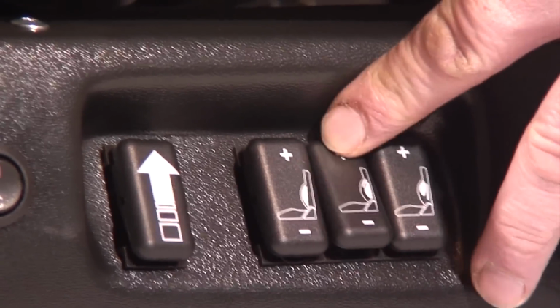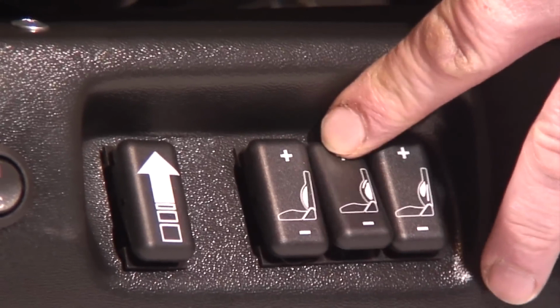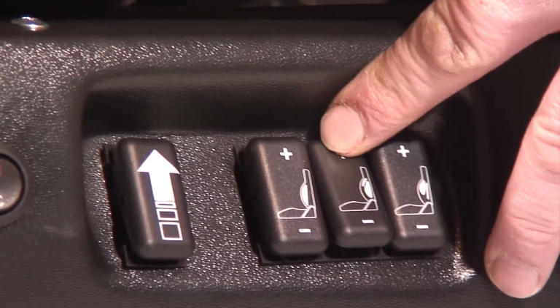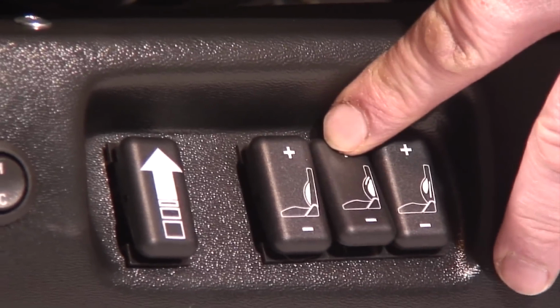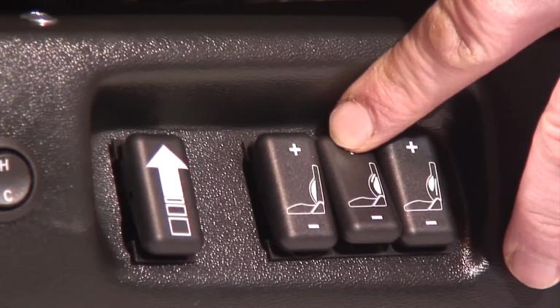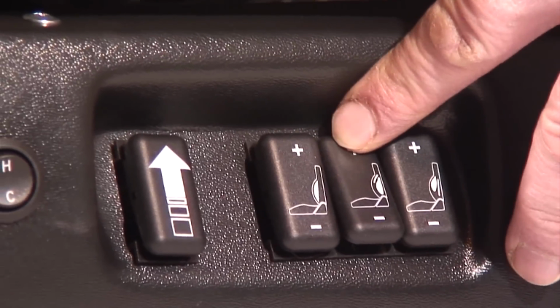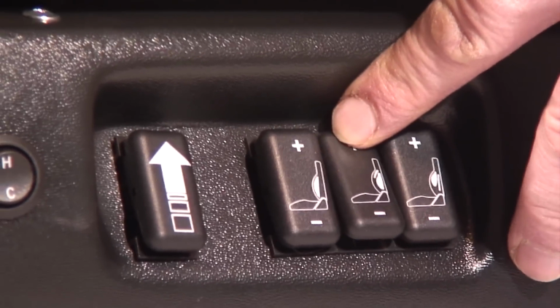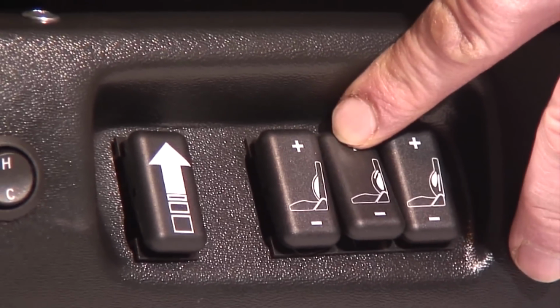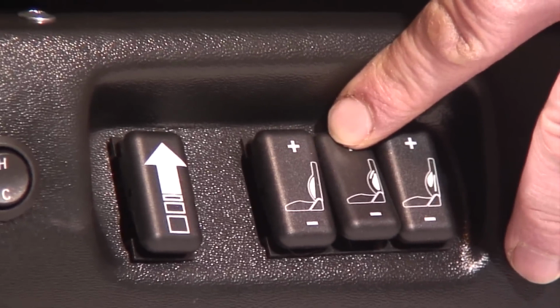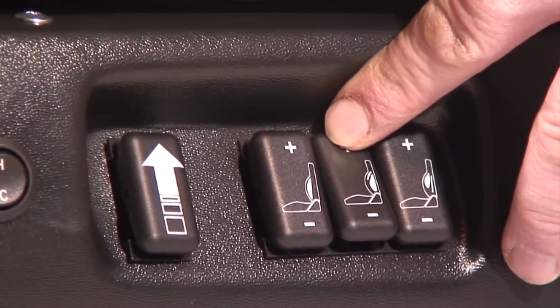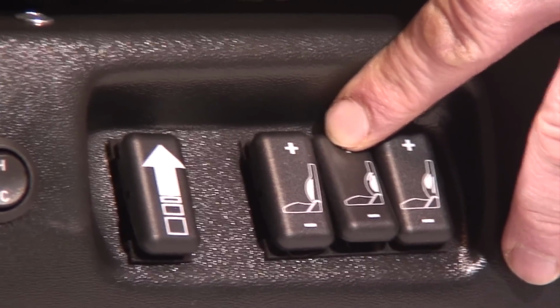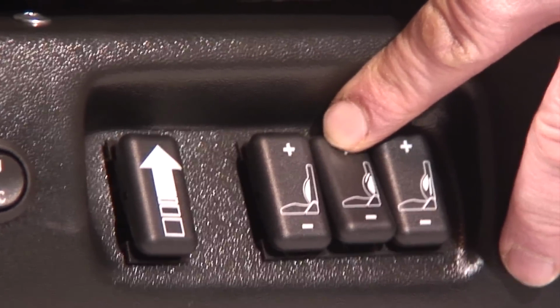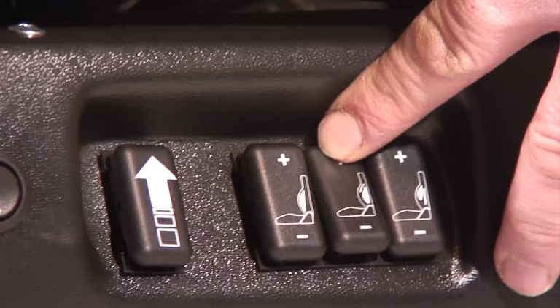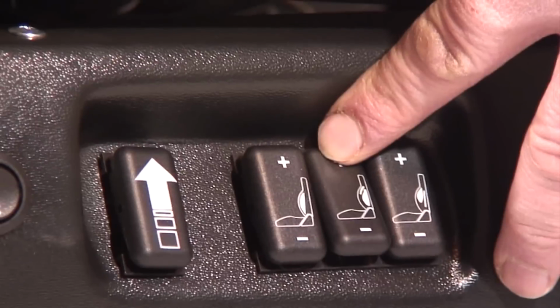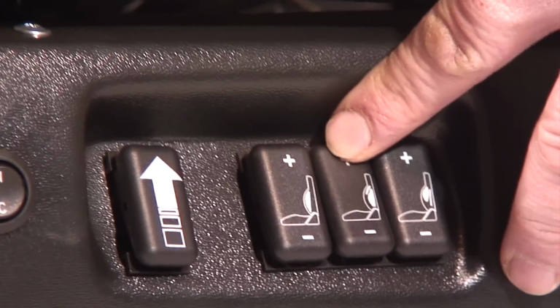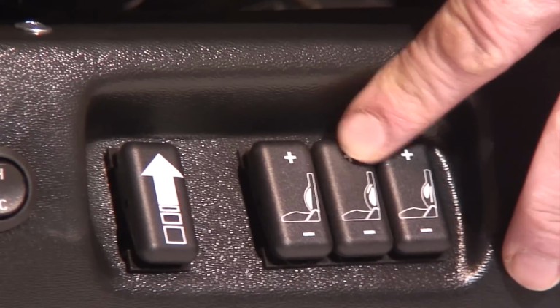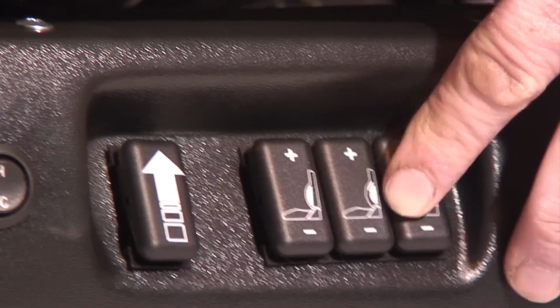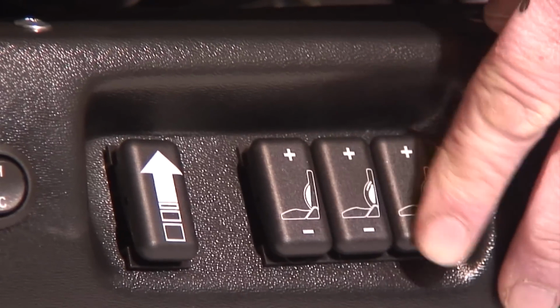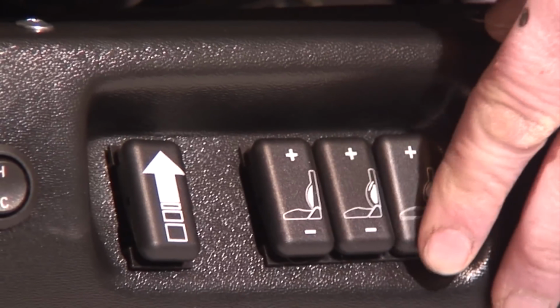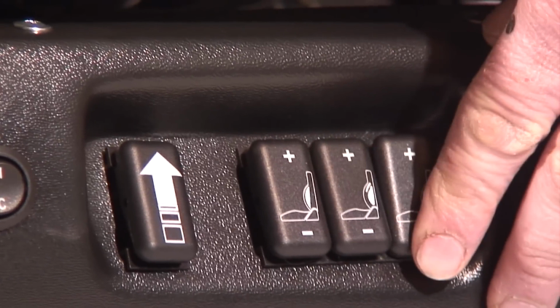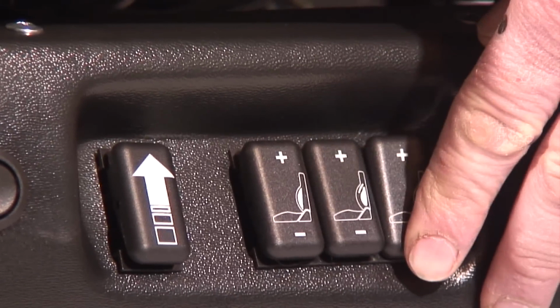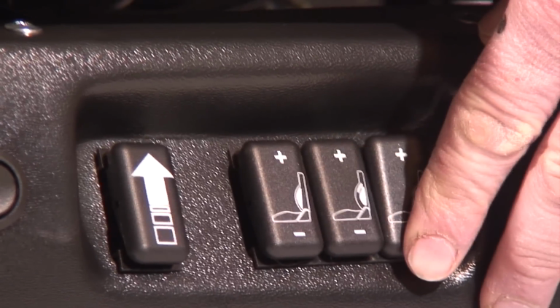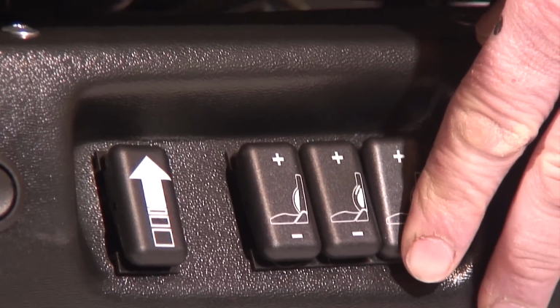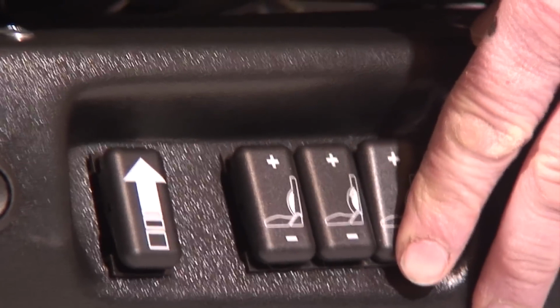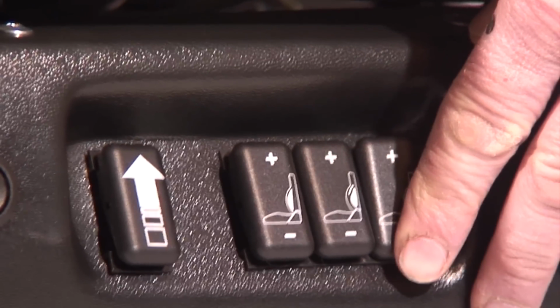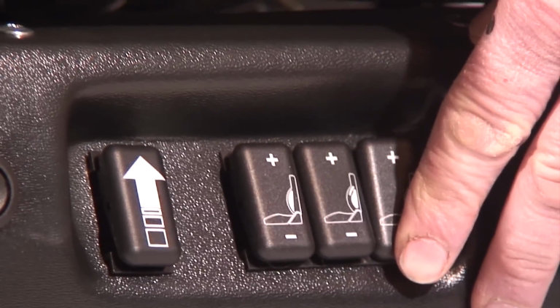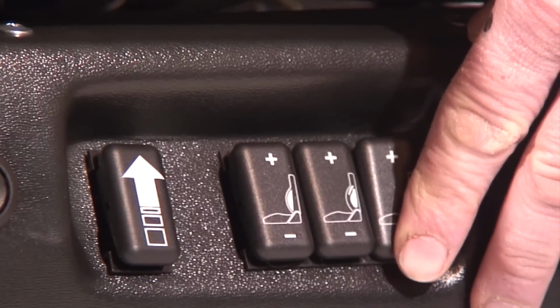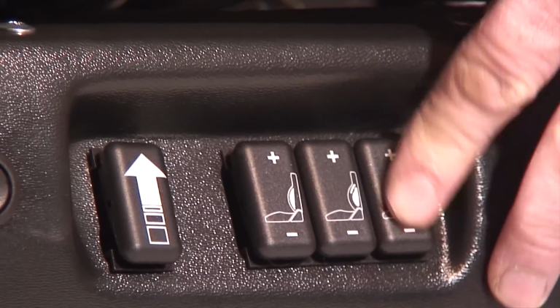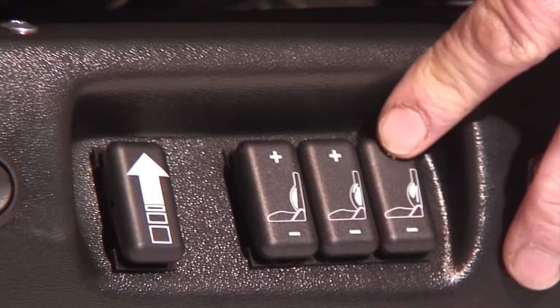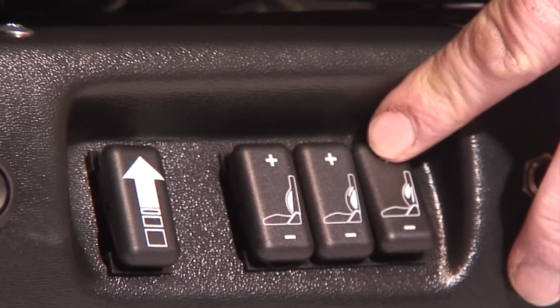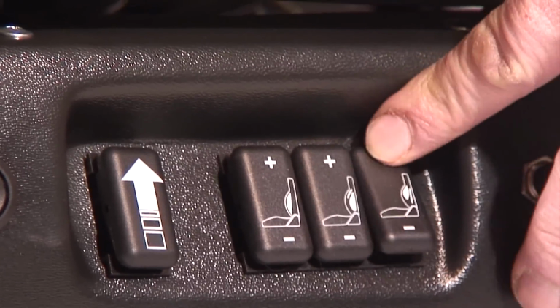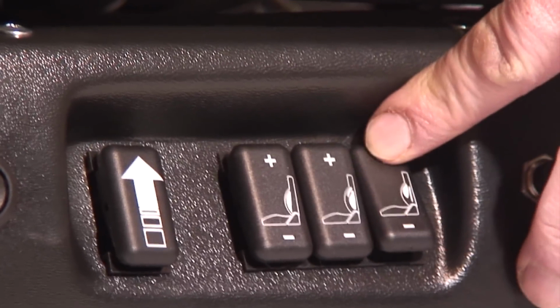The next two switches control the lumbar support system. The first switch controls the upper lower-back lumbar support, and the rearmost switch controls the lower lower-back lumbar support.